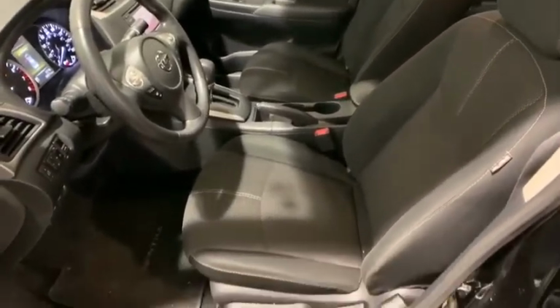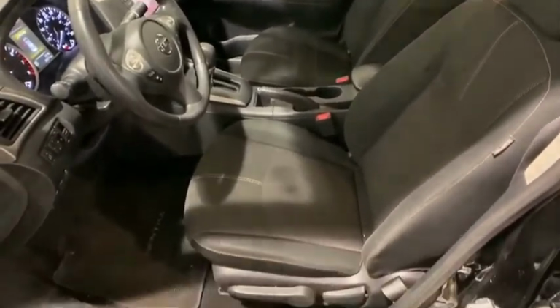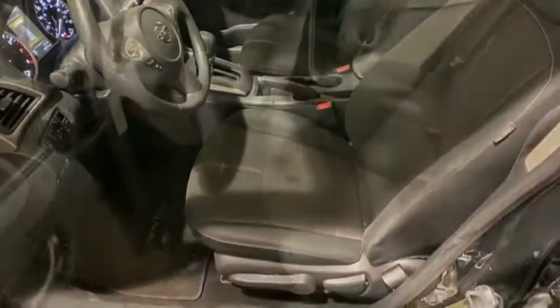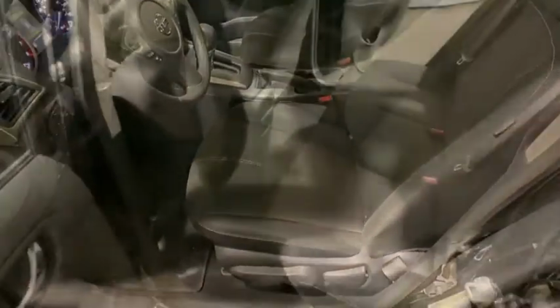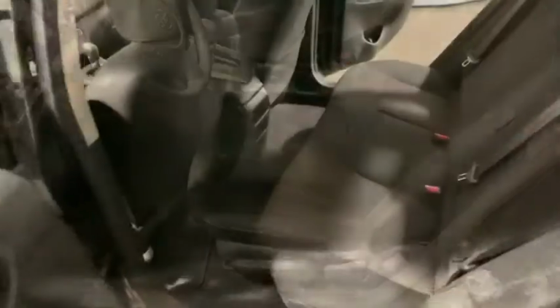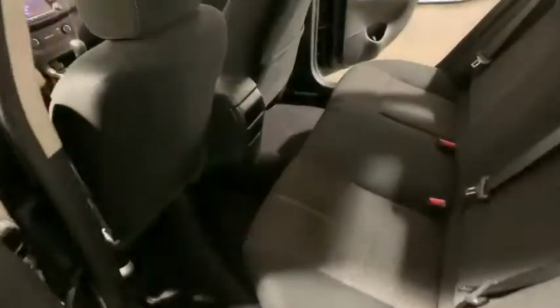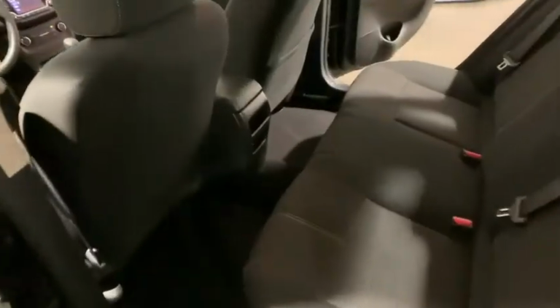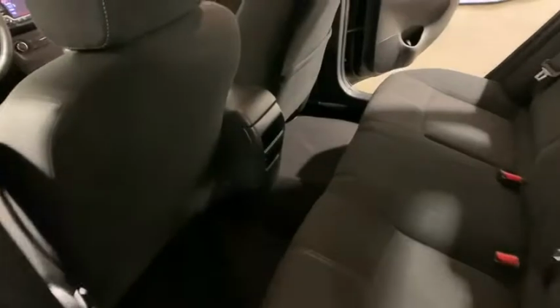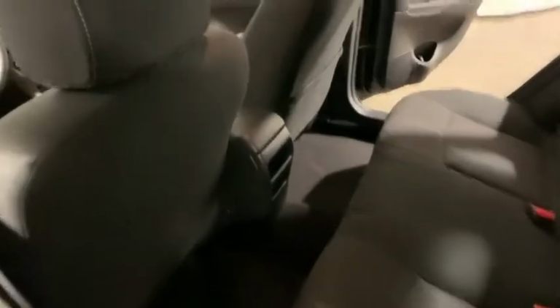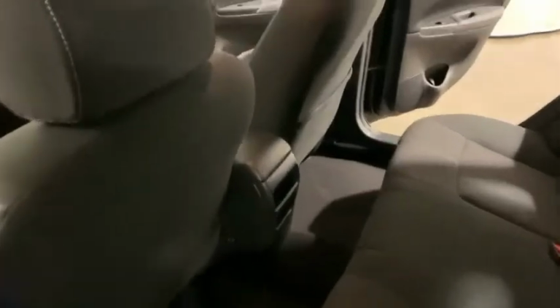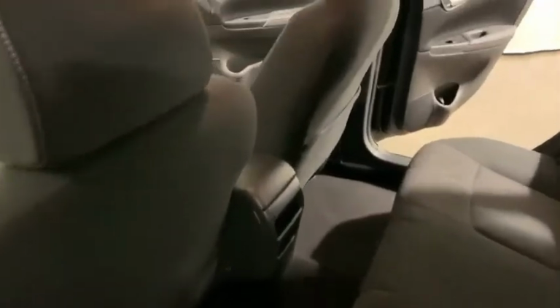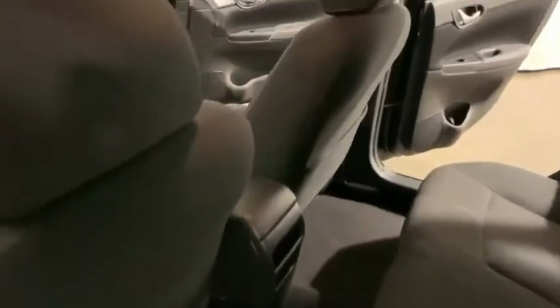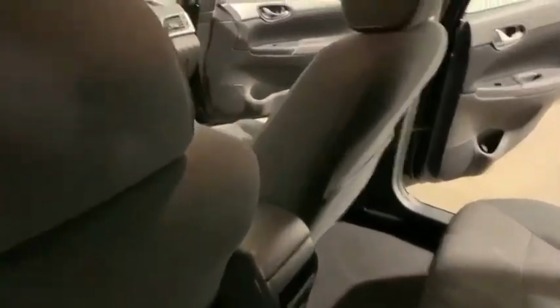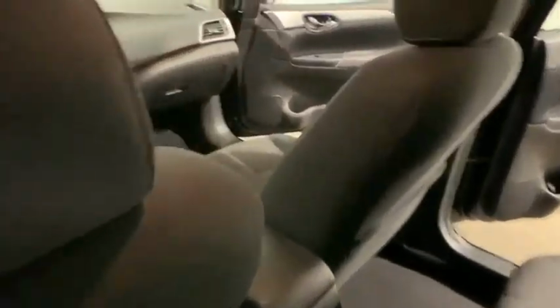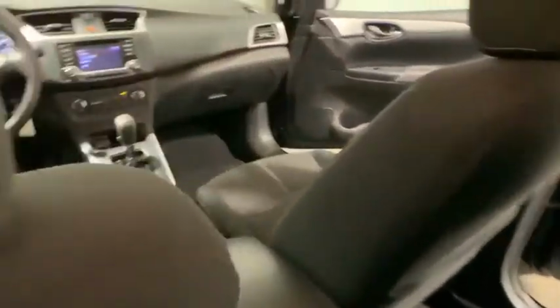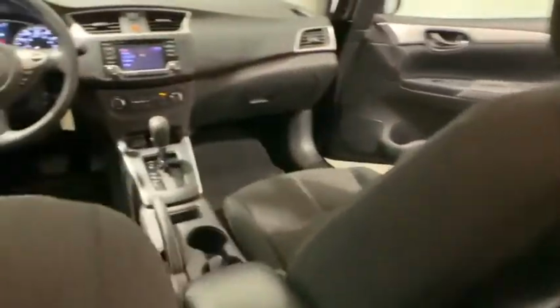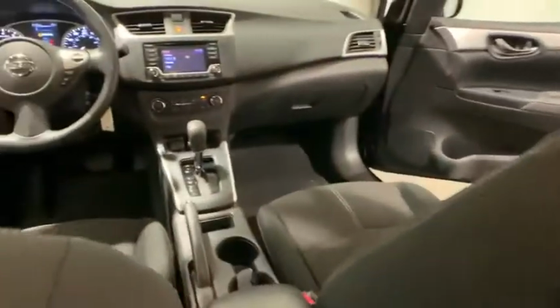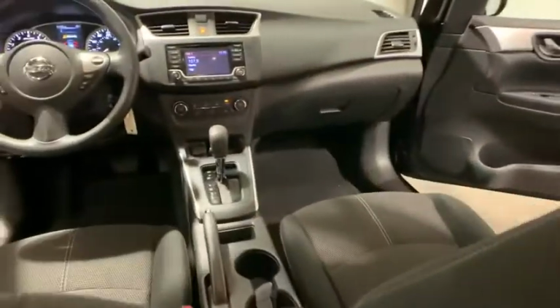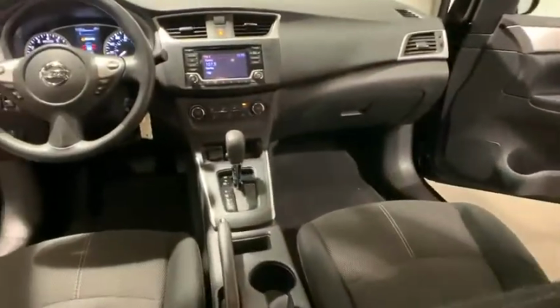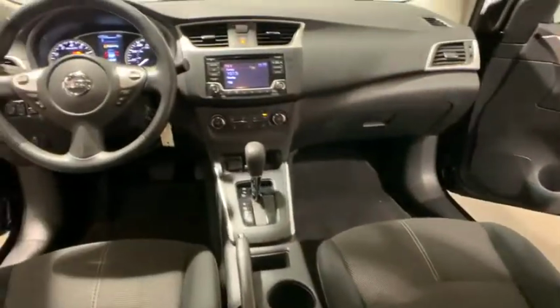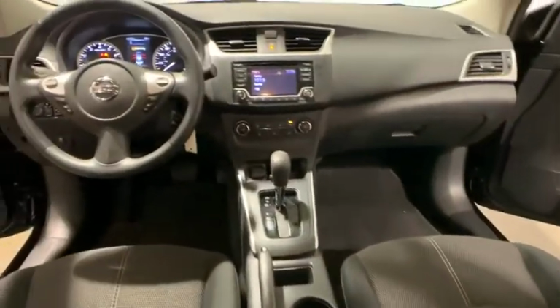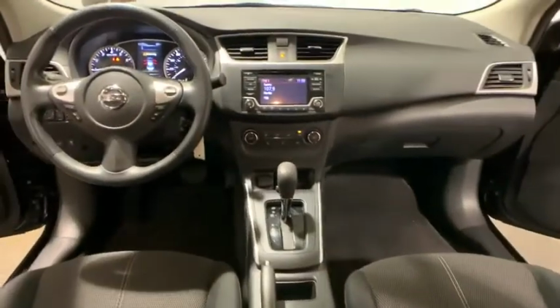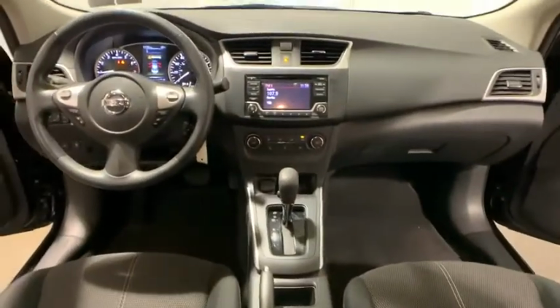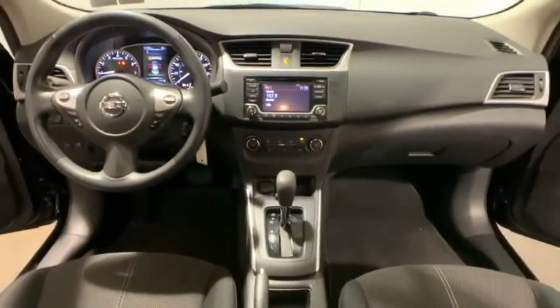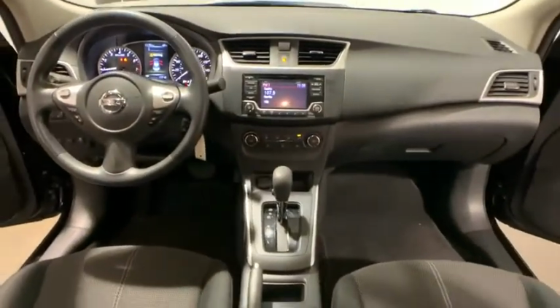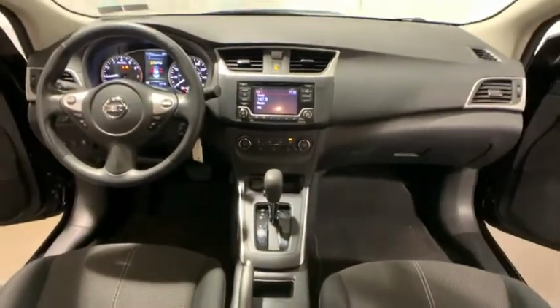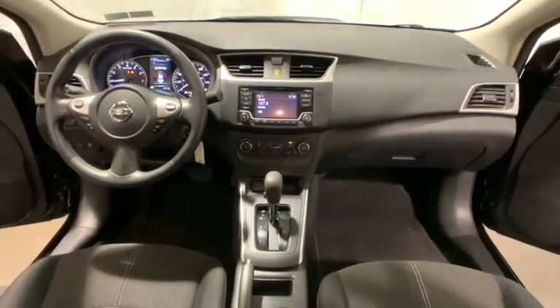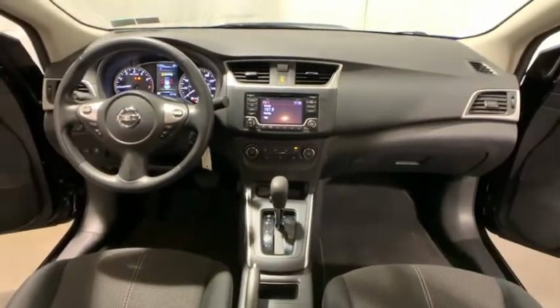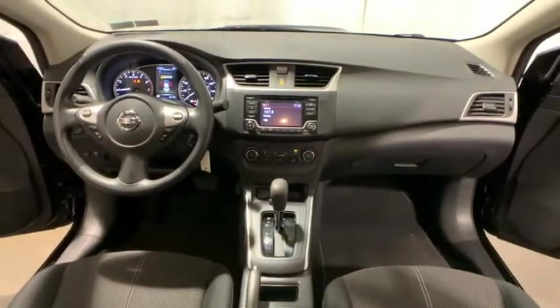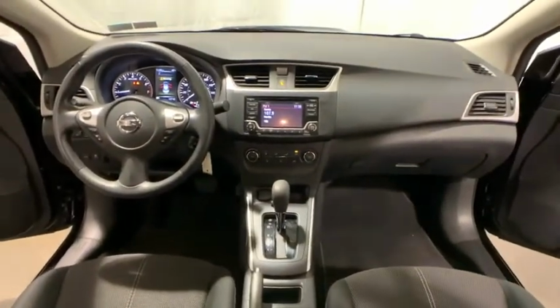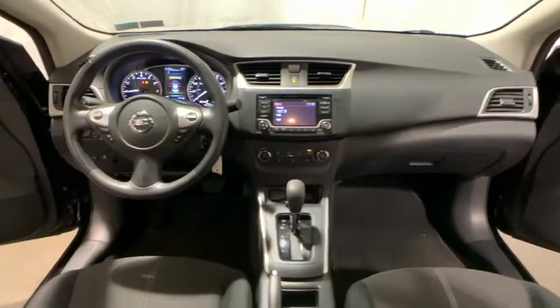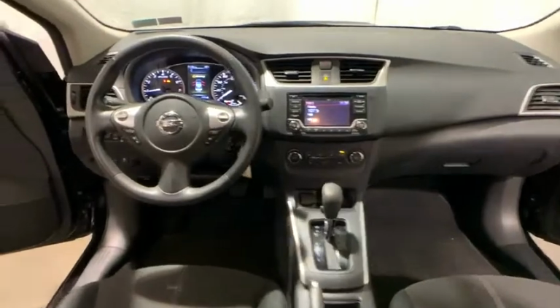Front bucket seat, cloth seat trim, driver vanity mirror, front reading lamps, tilt steering wheel, passenger vanity mirror.